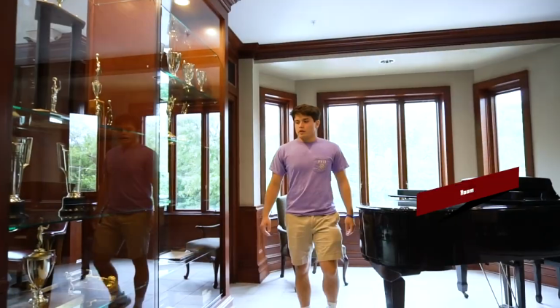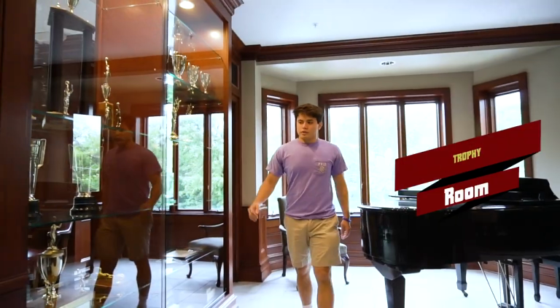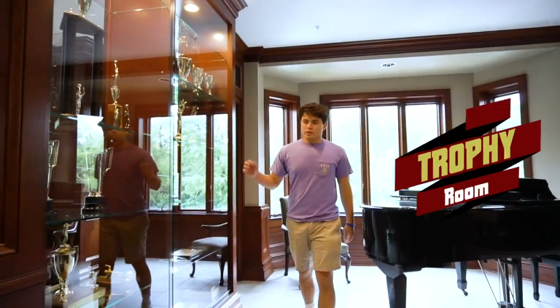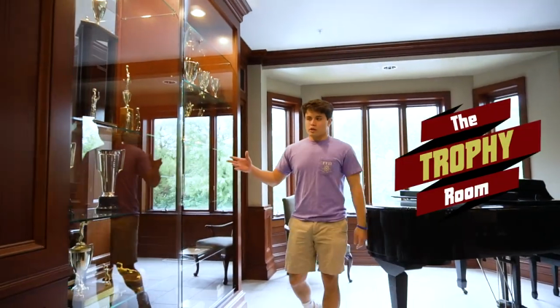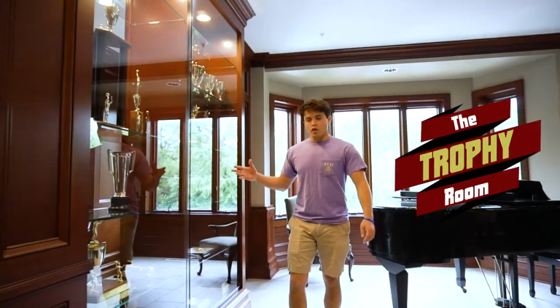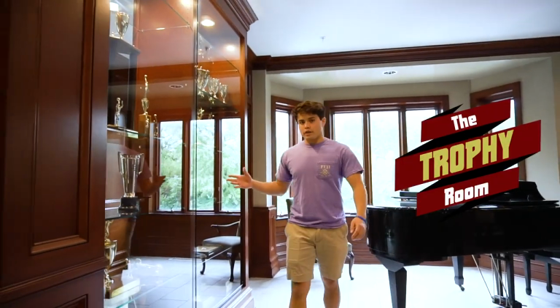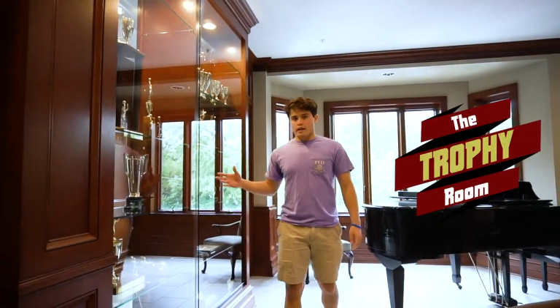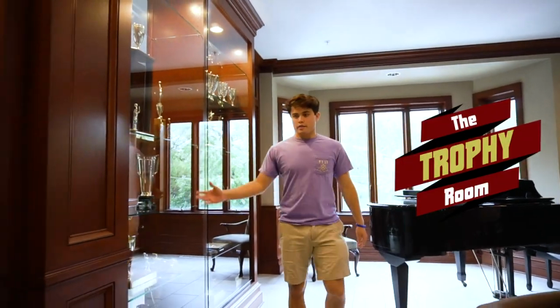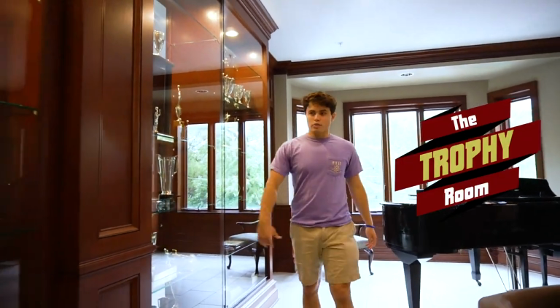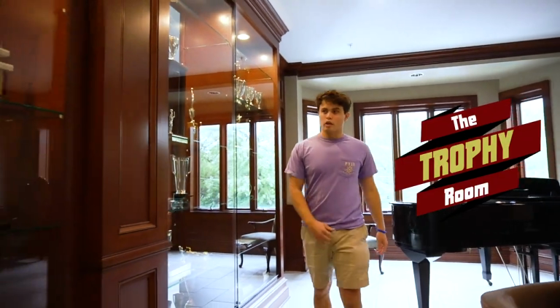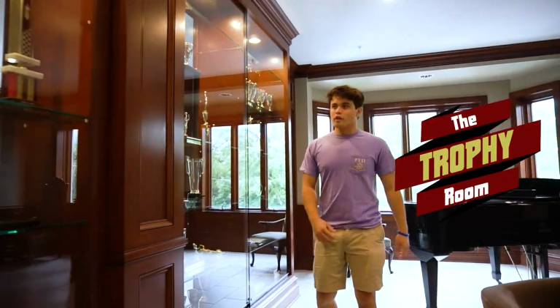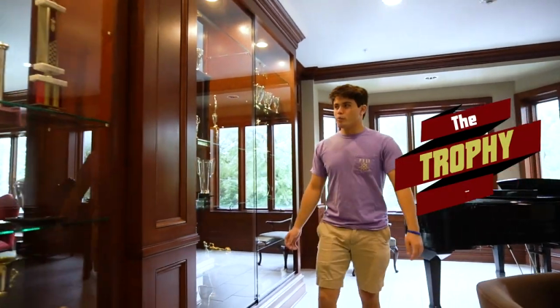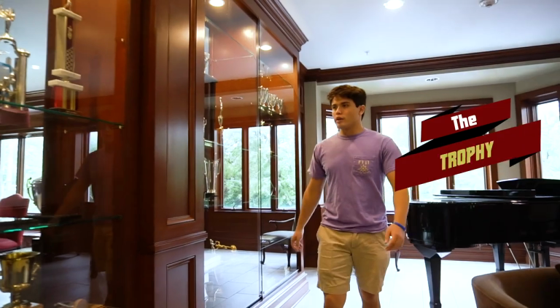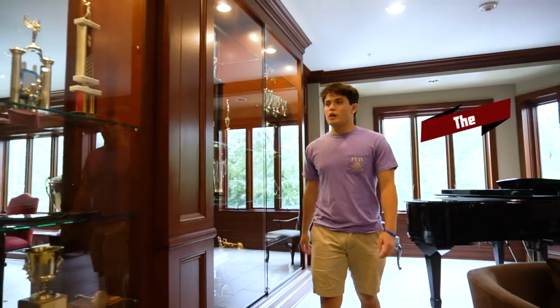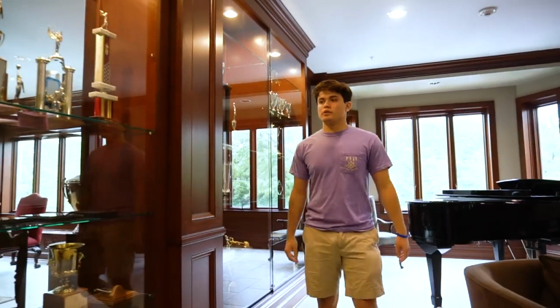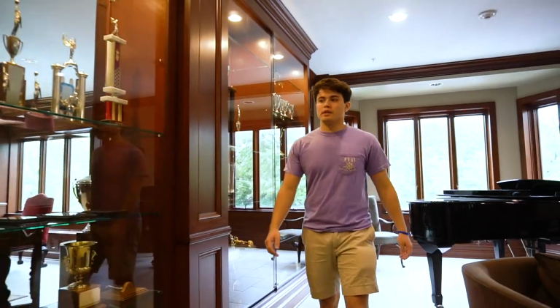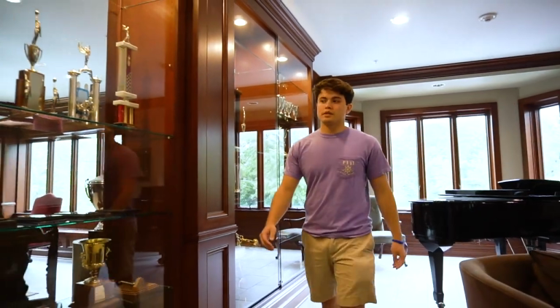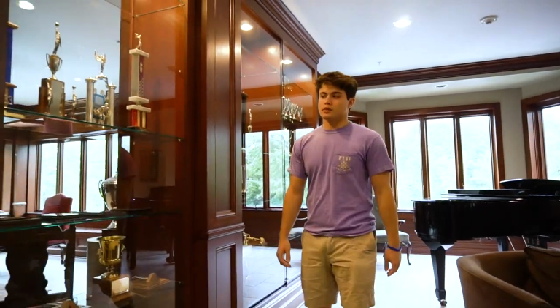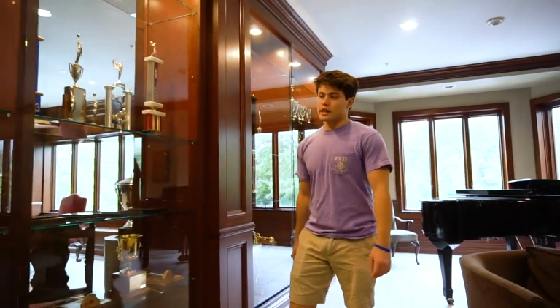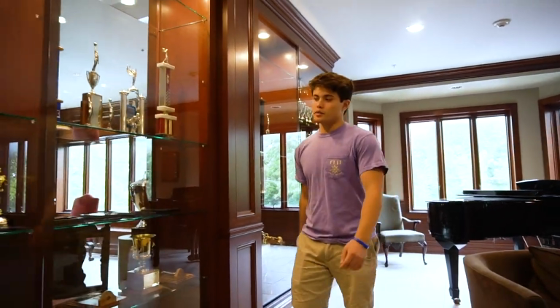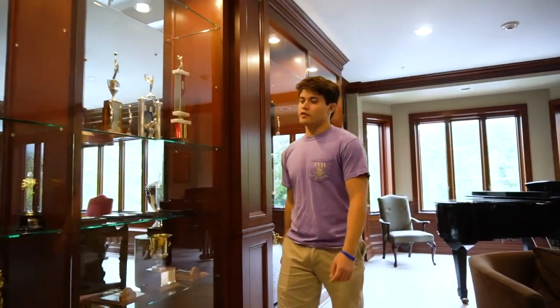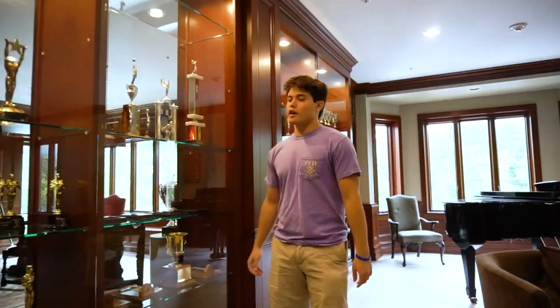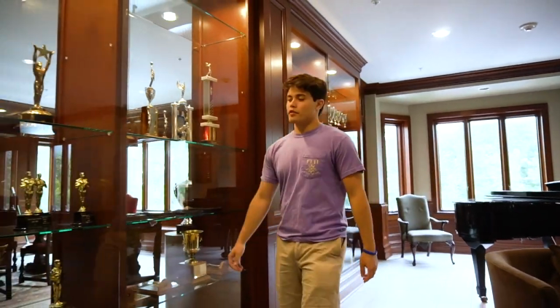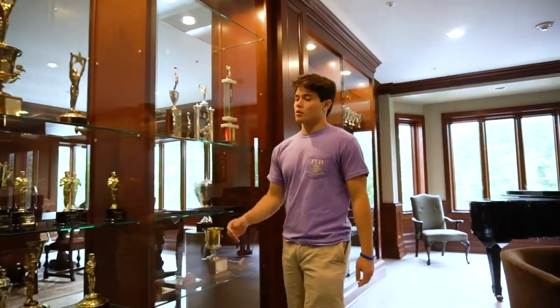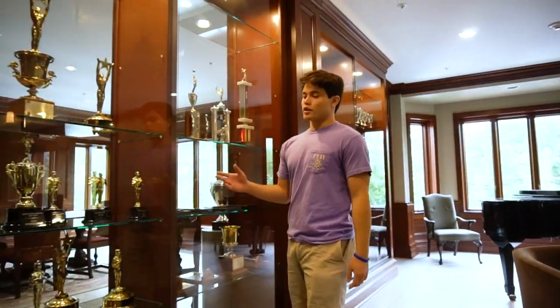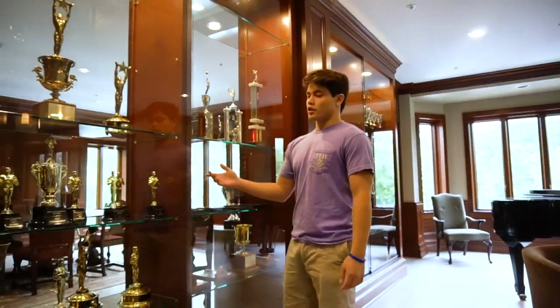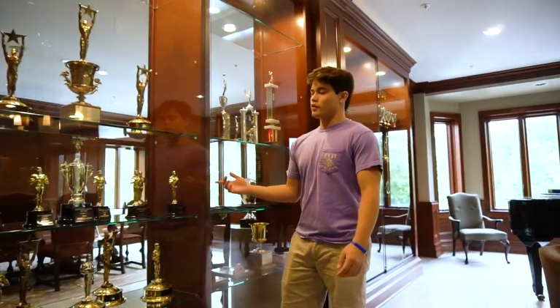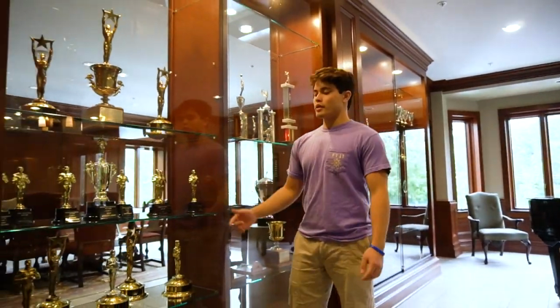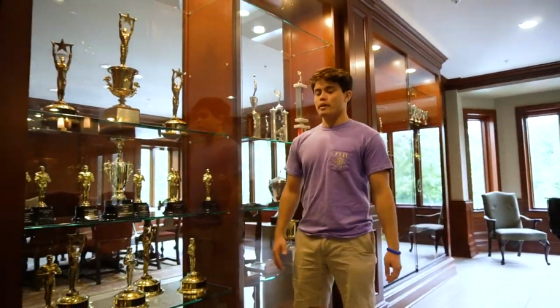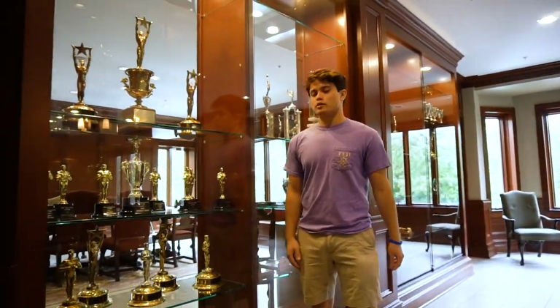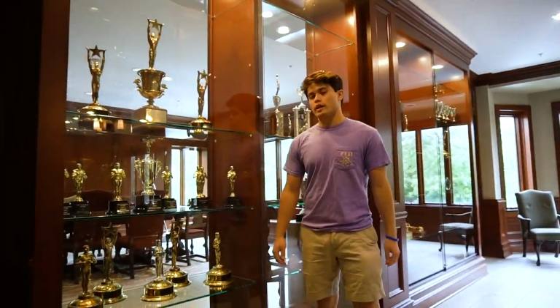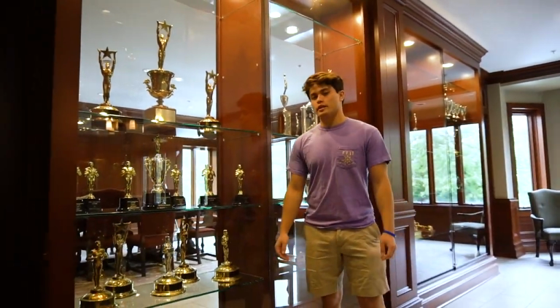So this is our trophy case with all of our notable accomplishments. Shout out to G5 for our Rock Trap debut win back in 2018.